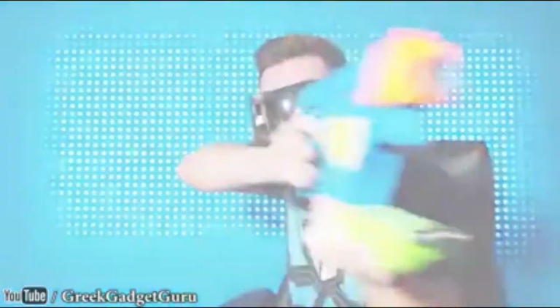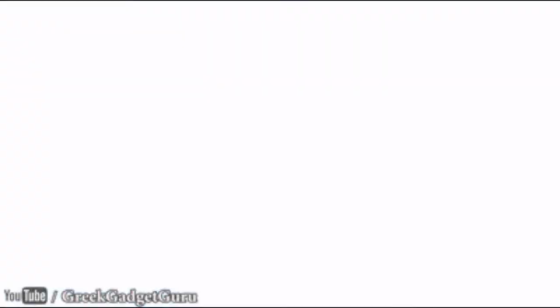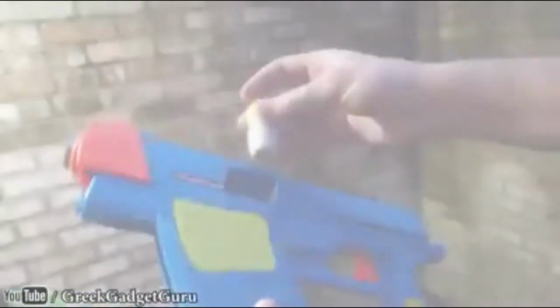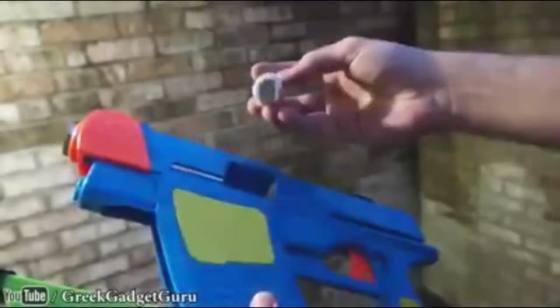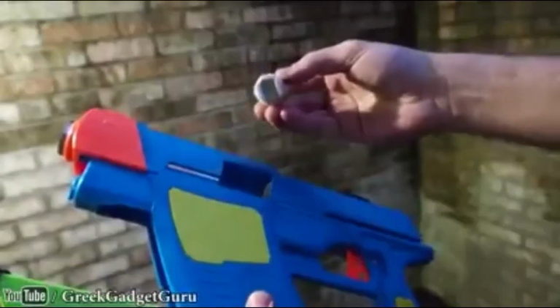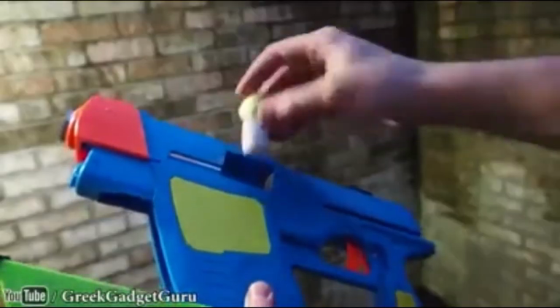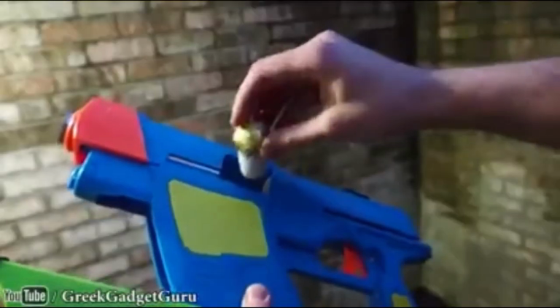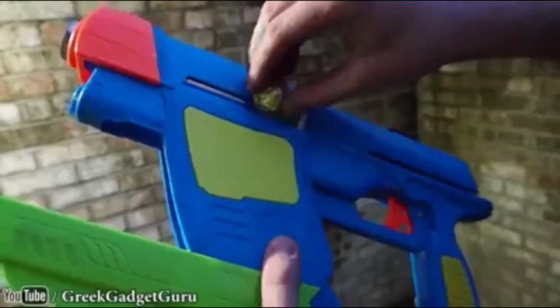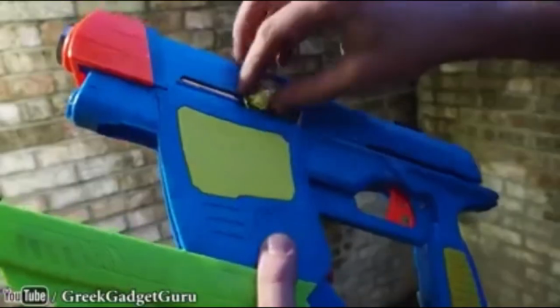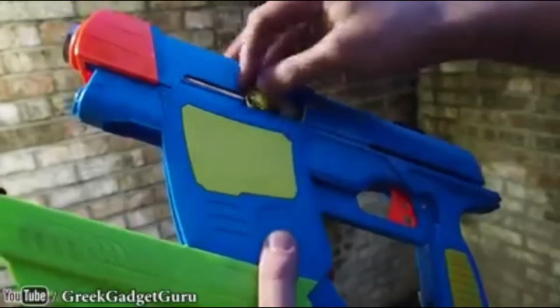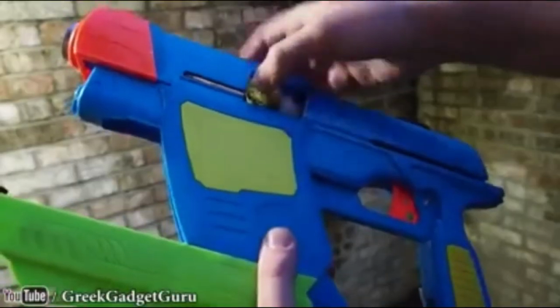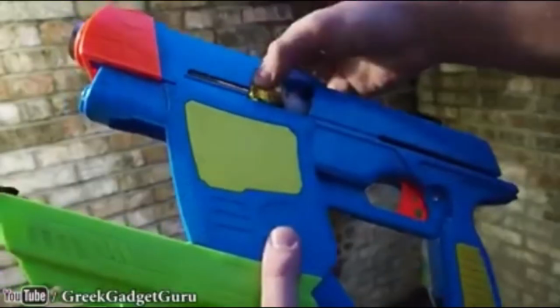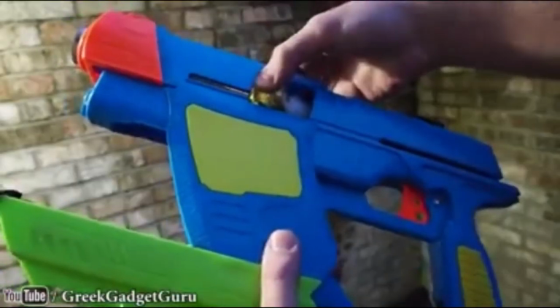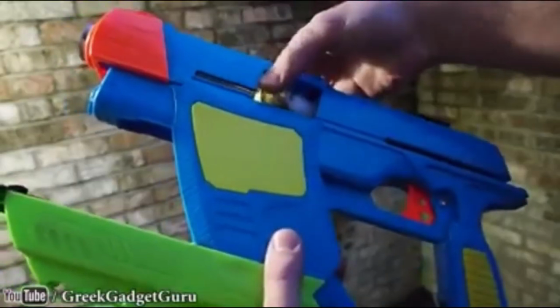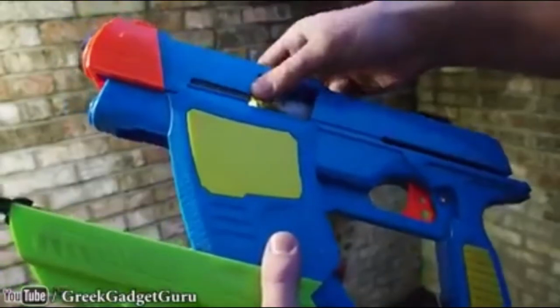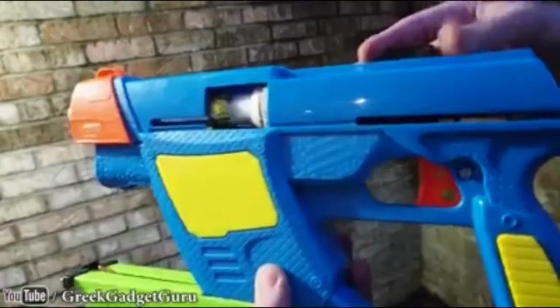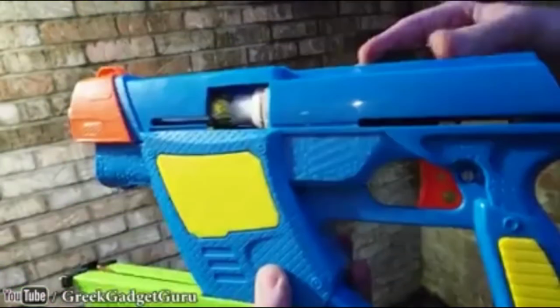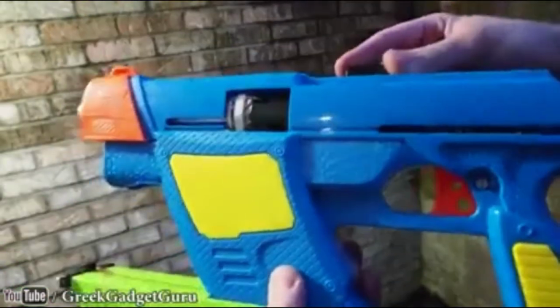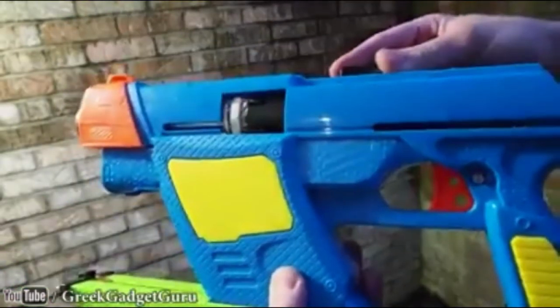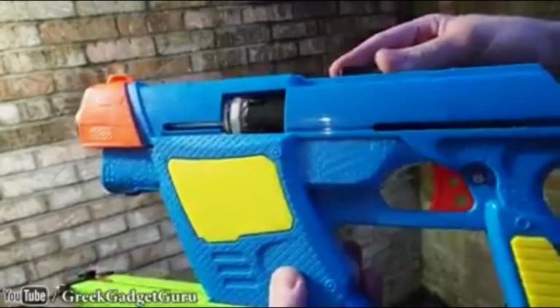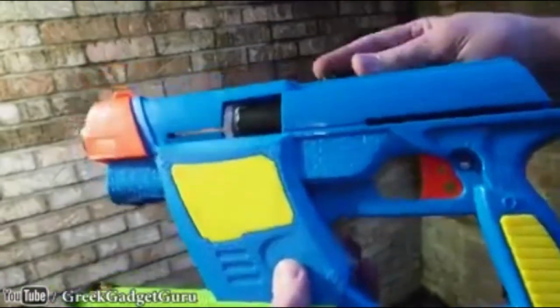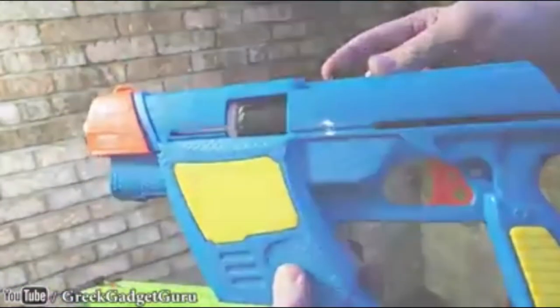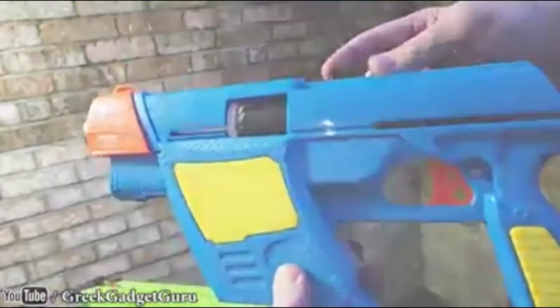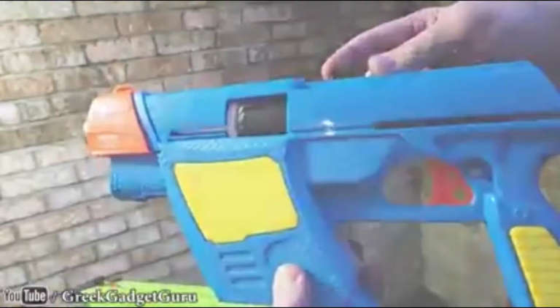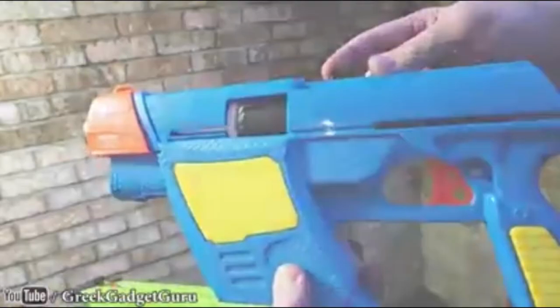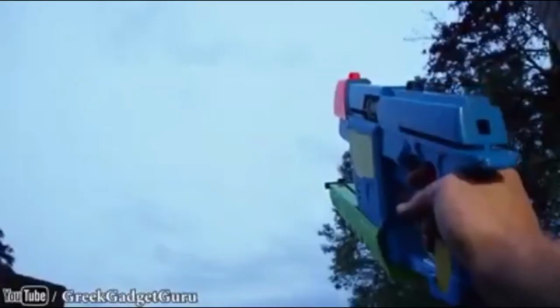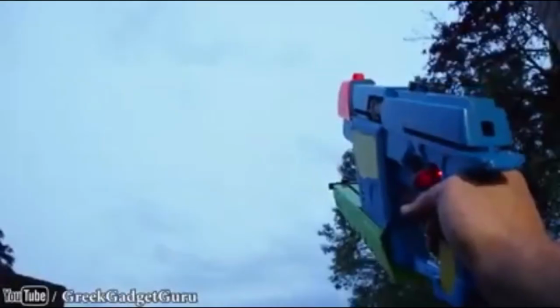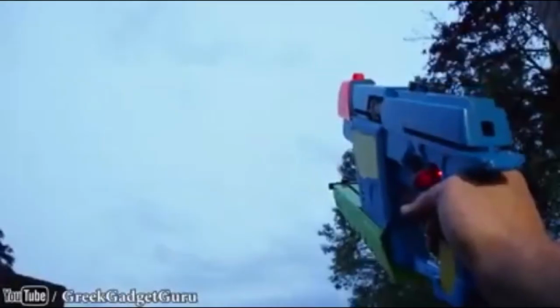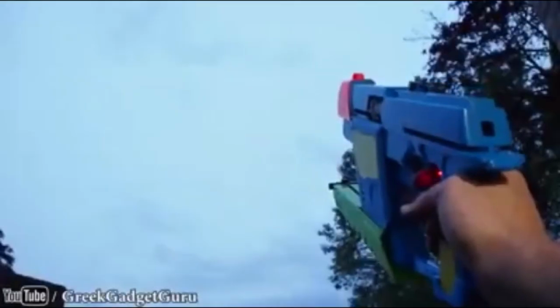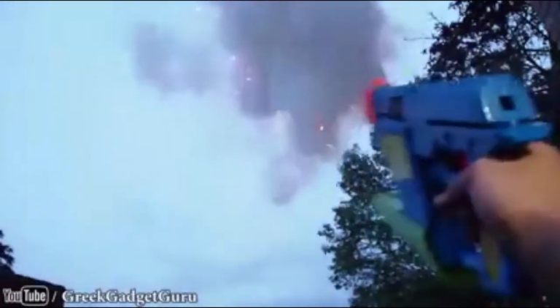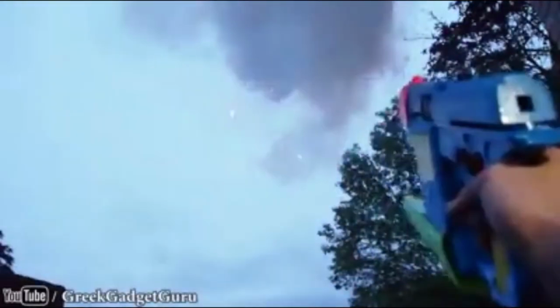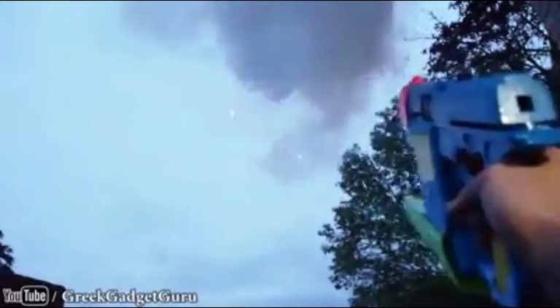You take one of these mortars, load it in, it locks in place, and you're ready to go.